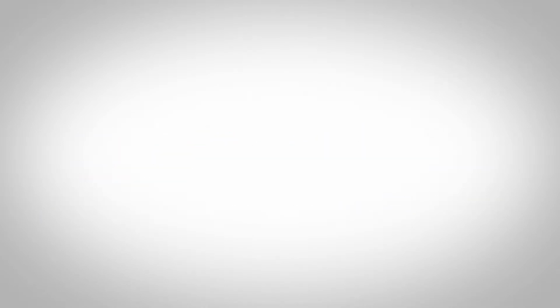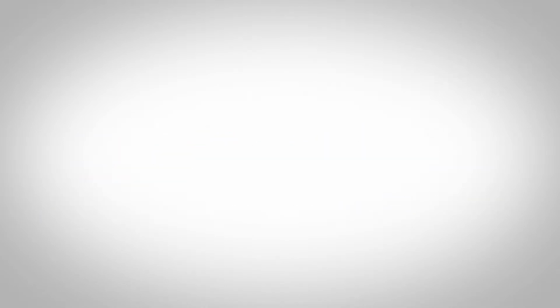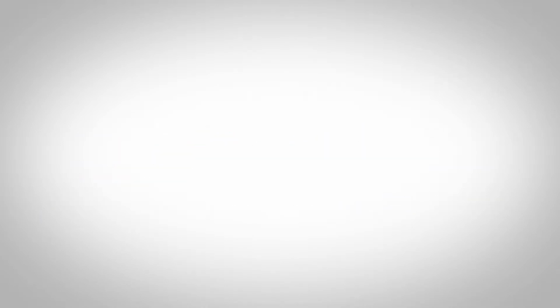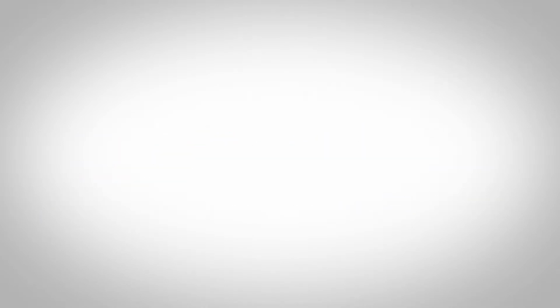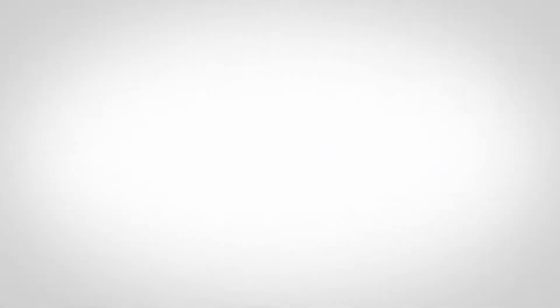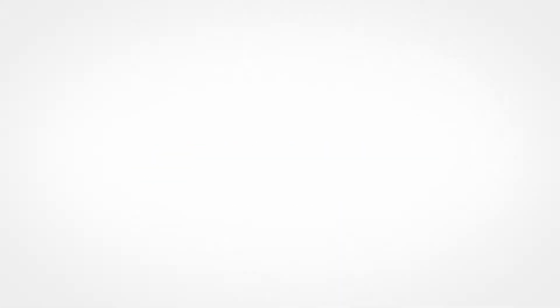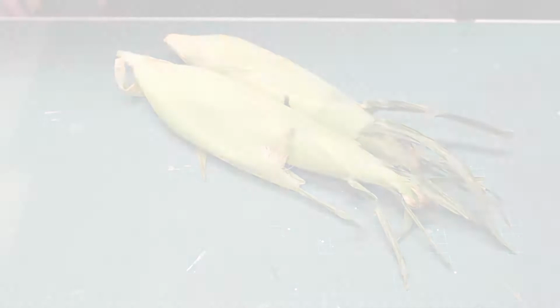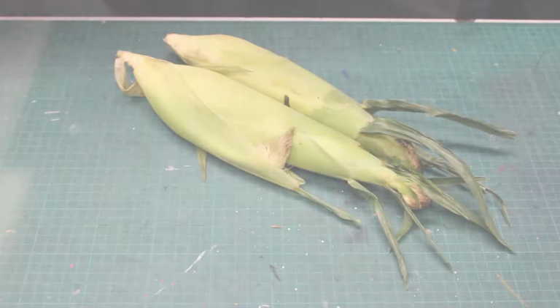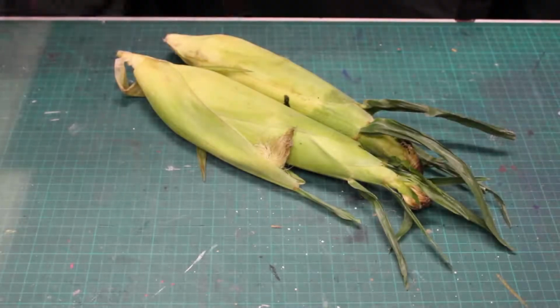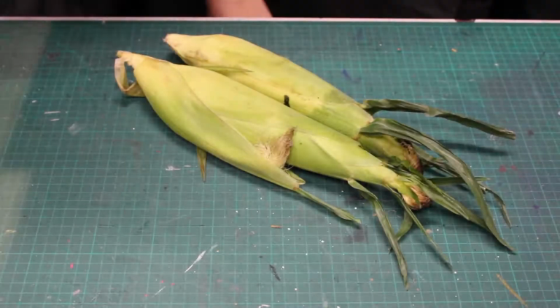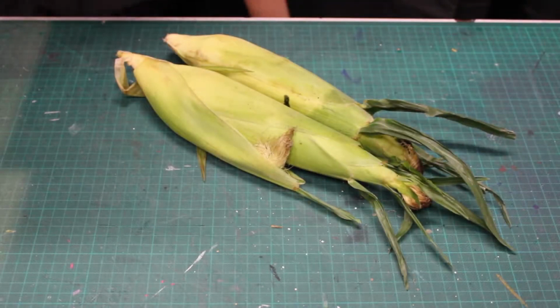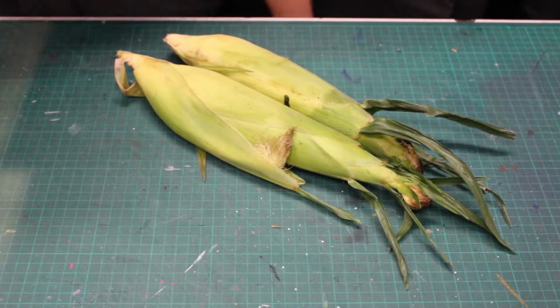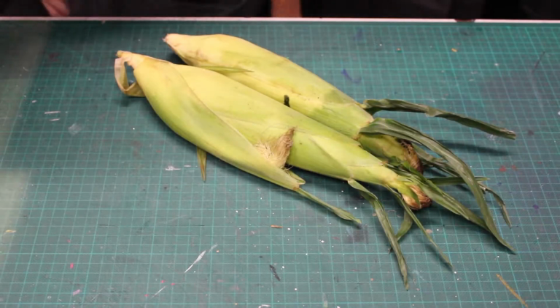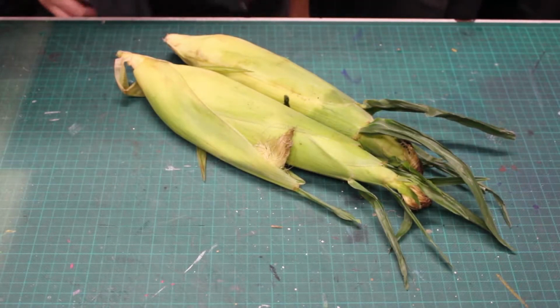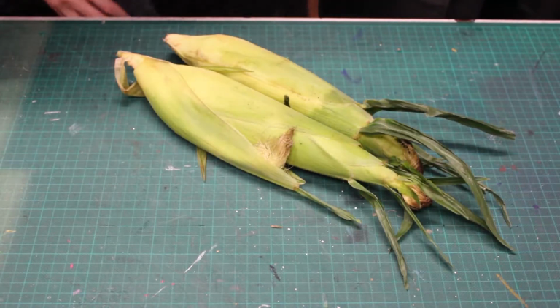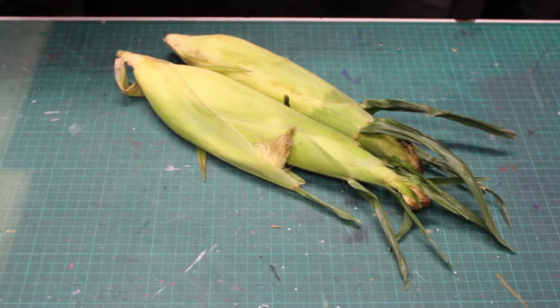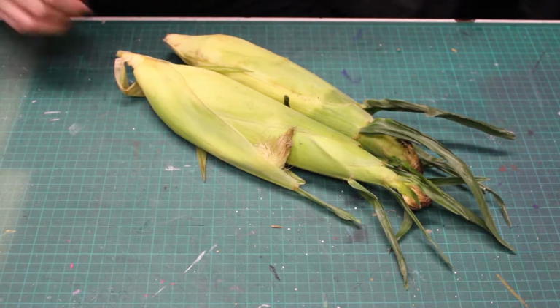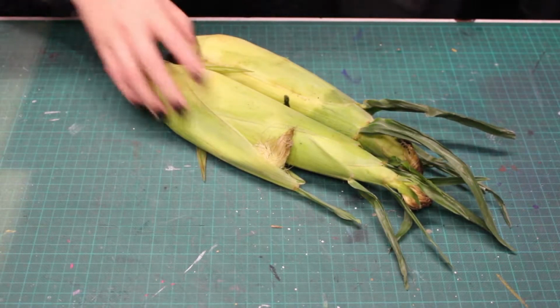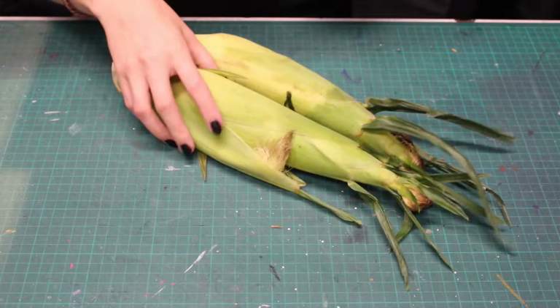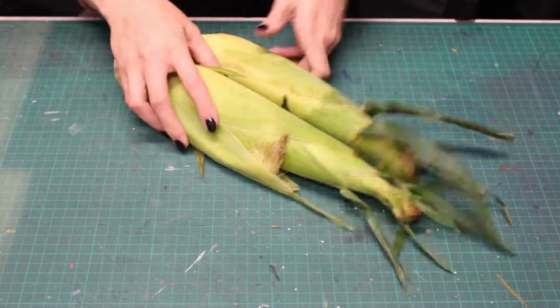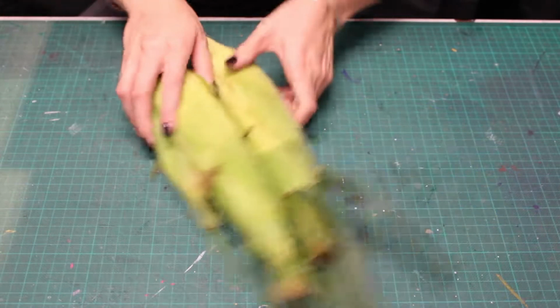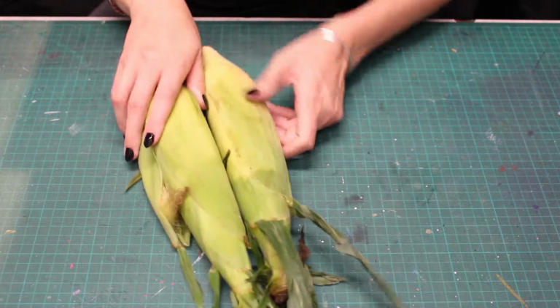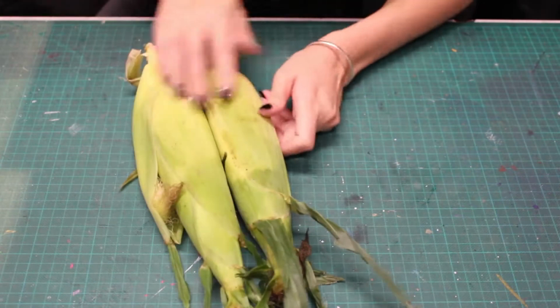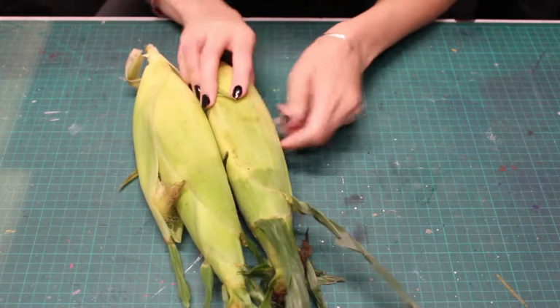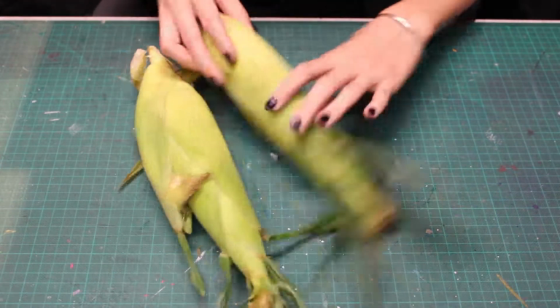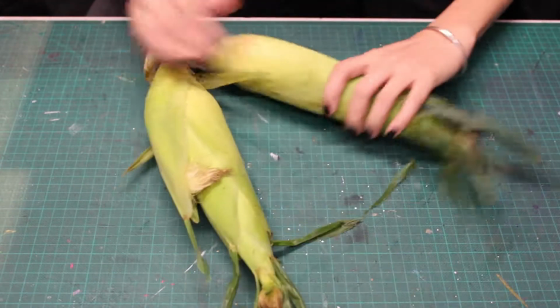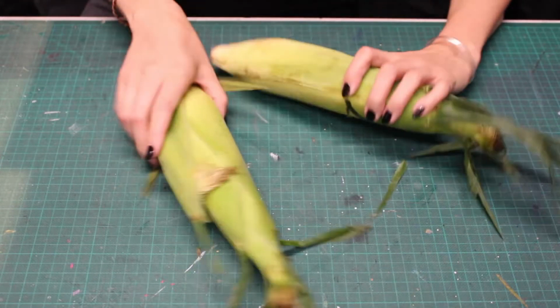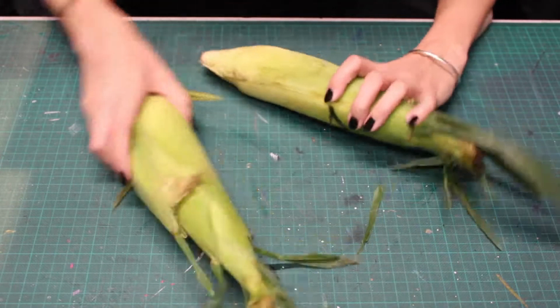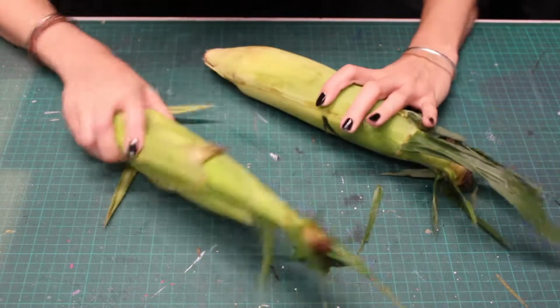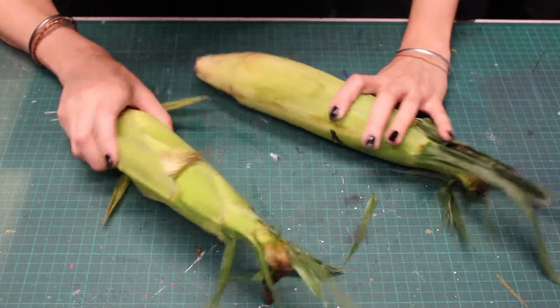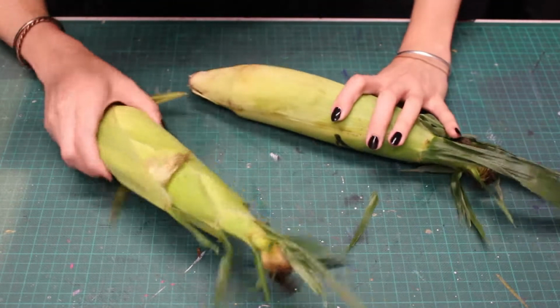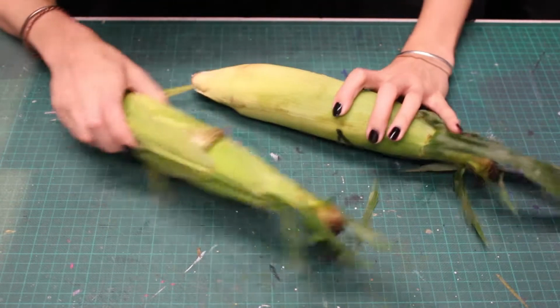Welcome to this Ready to Craft. In this video I'm going to show you a painting technique using corn cobs and ready board foam board.